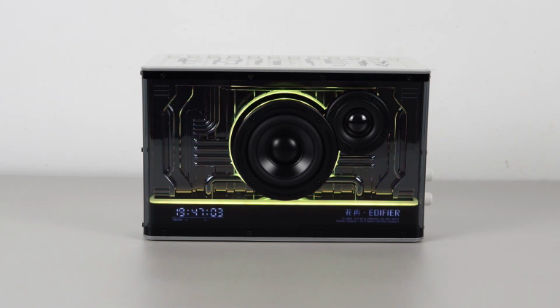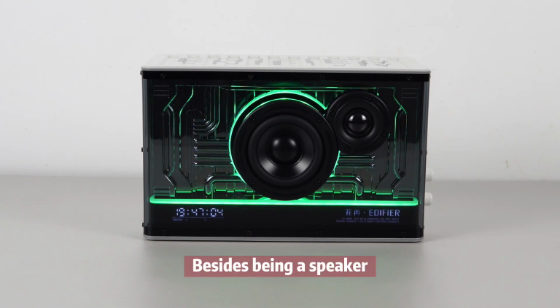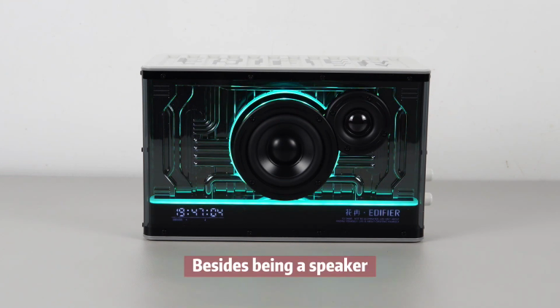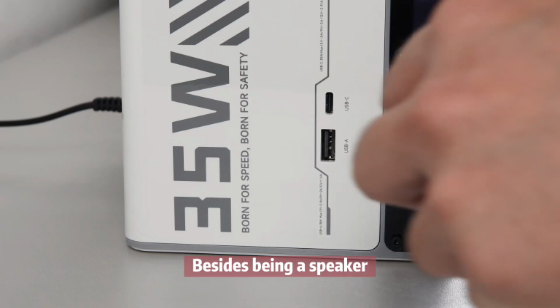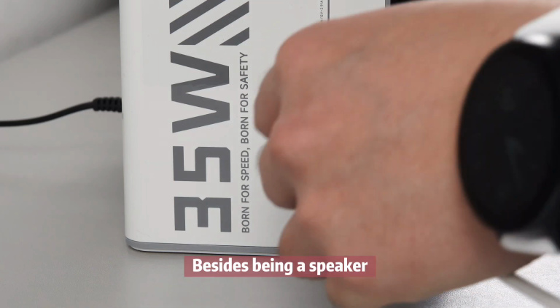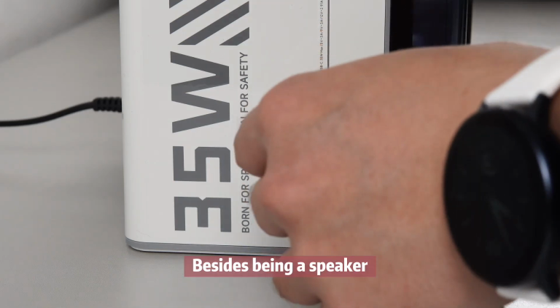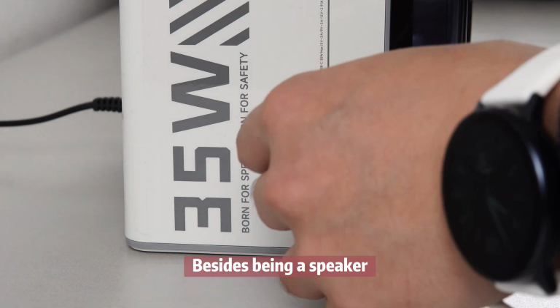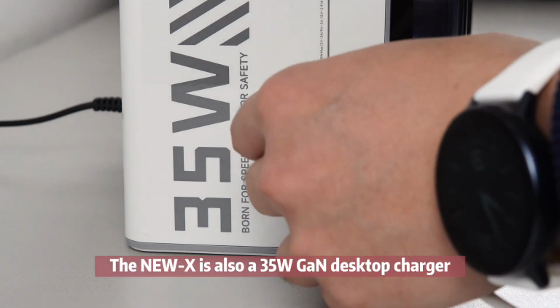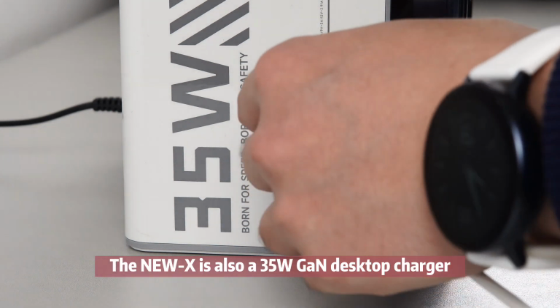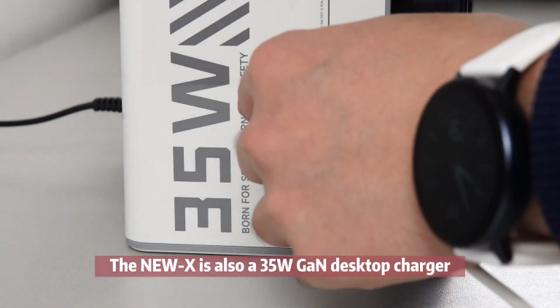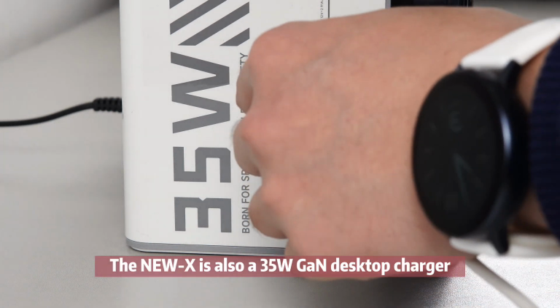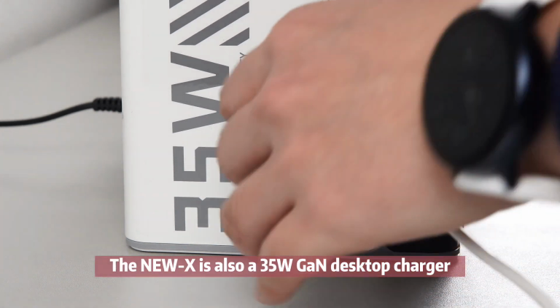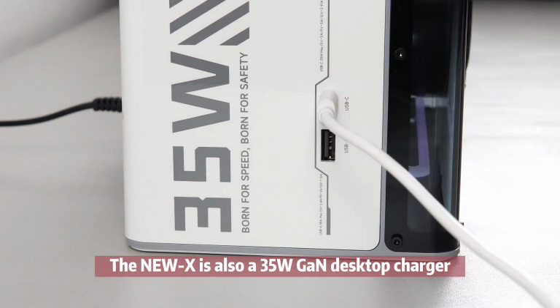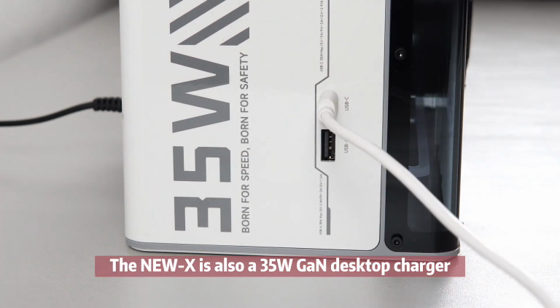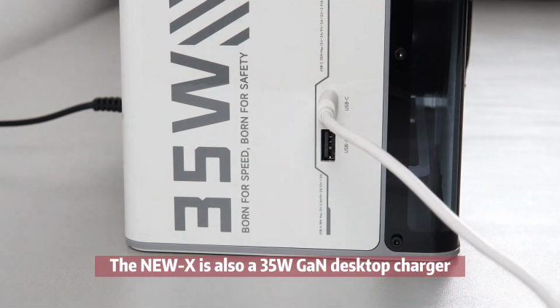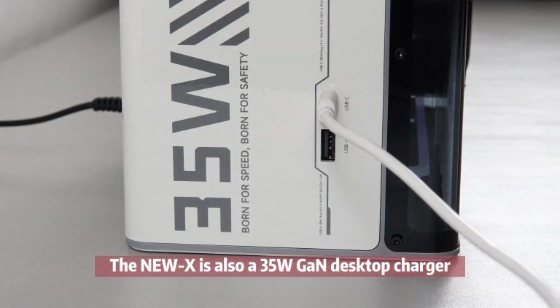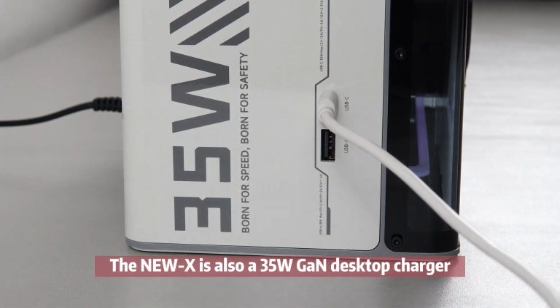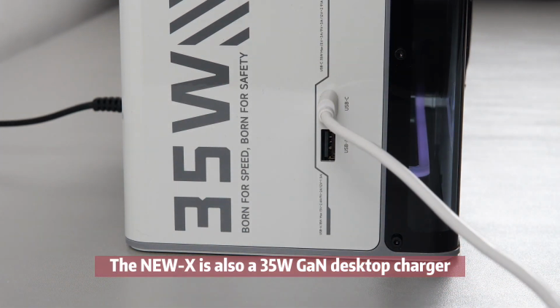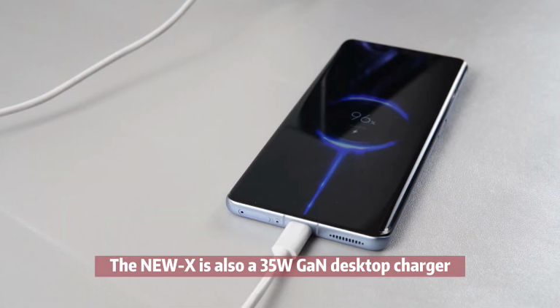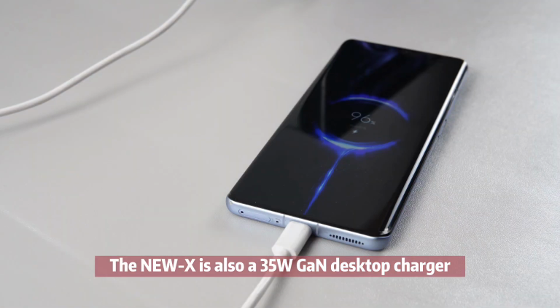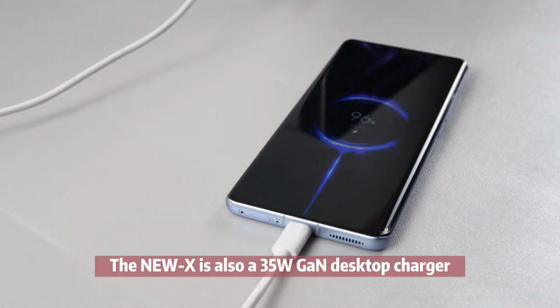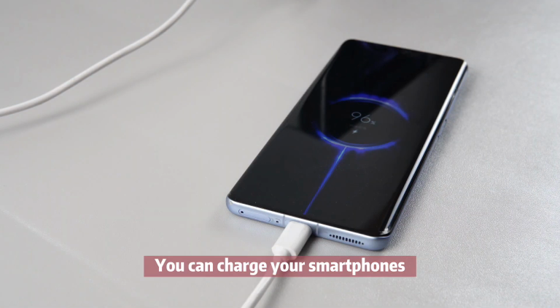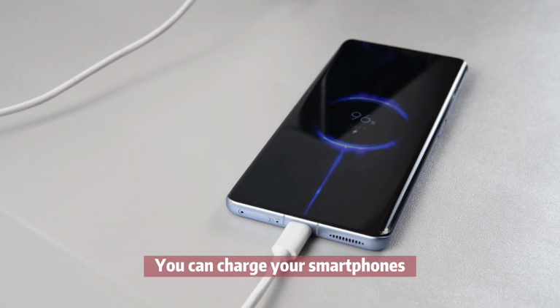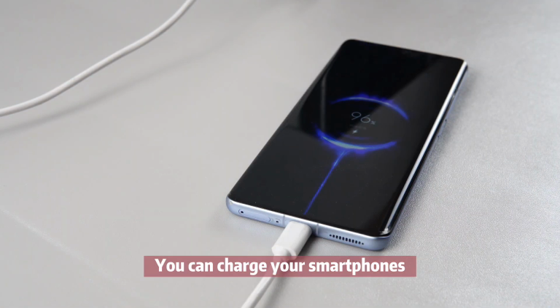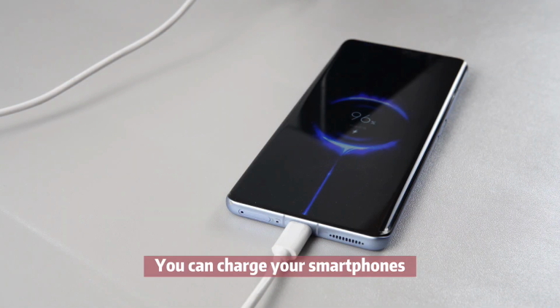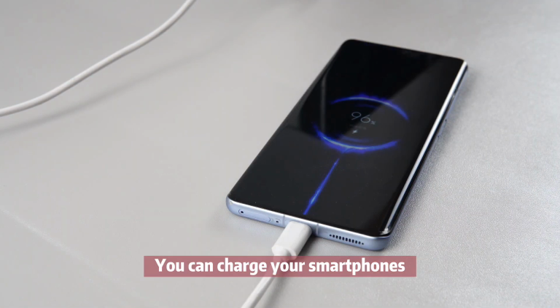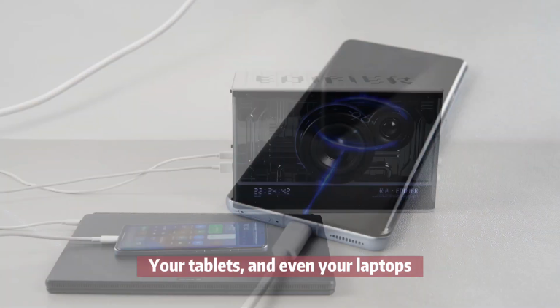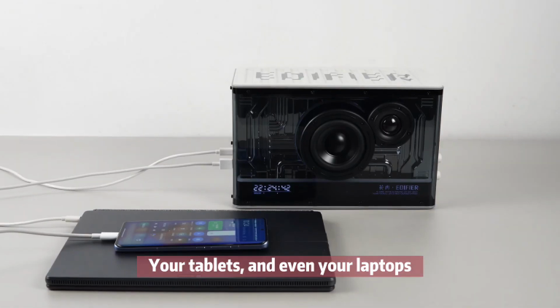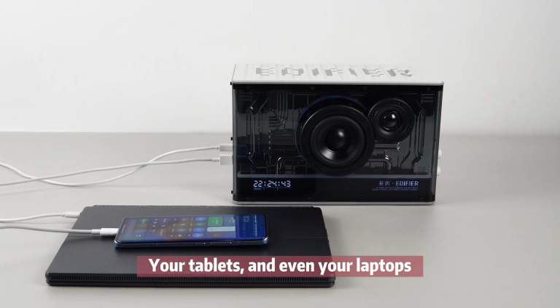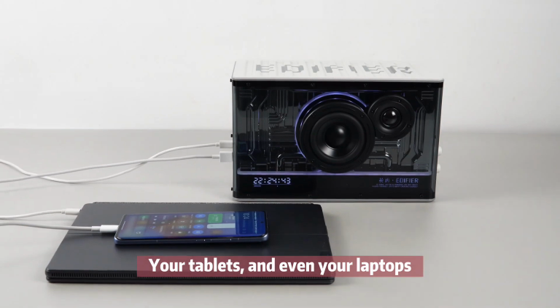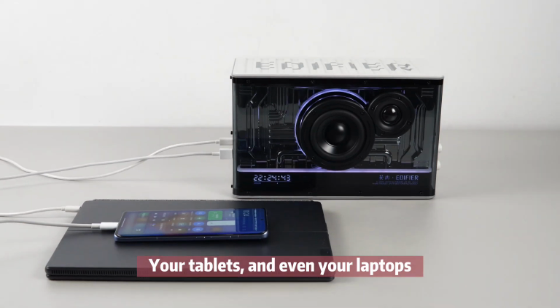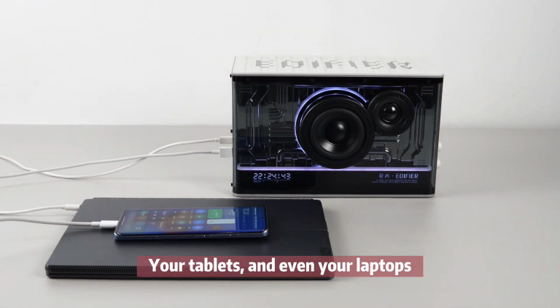Besides being a speaker, the NUX is also a 35W Gallium desktop charger. You can charge your smartphones, your tablets, and even your laptops.